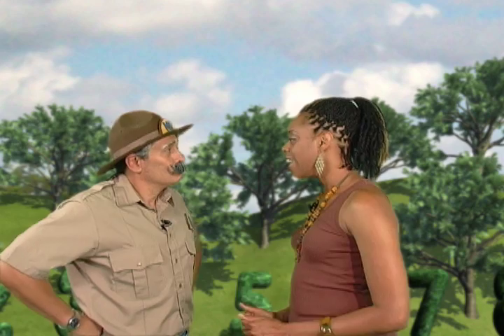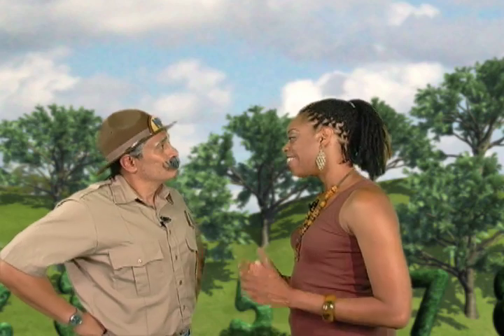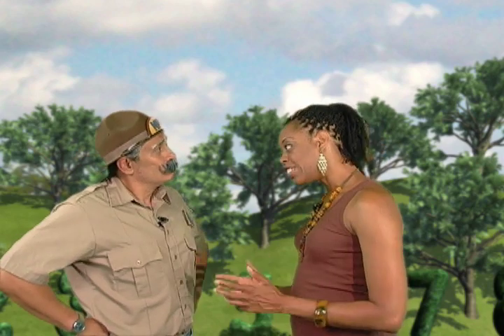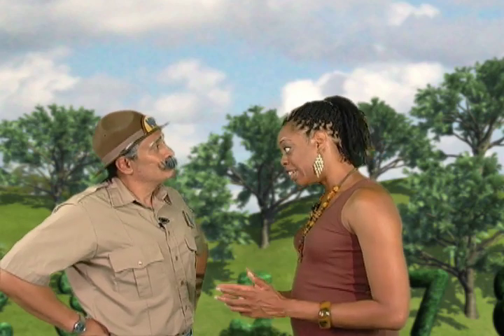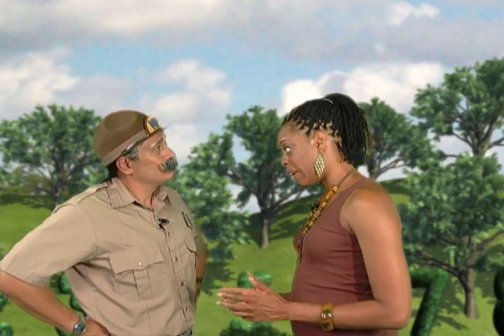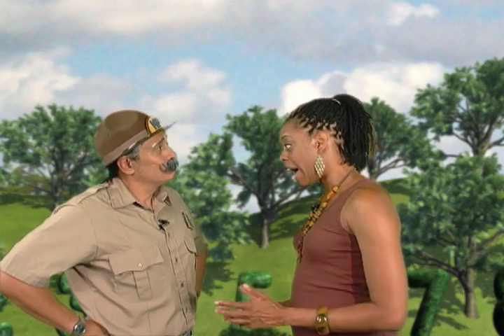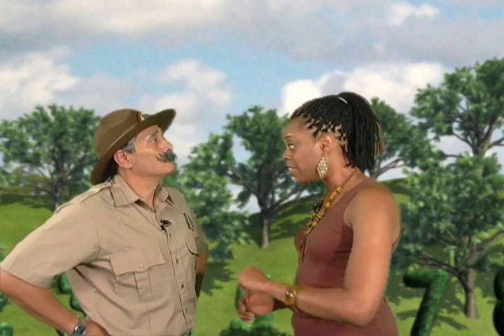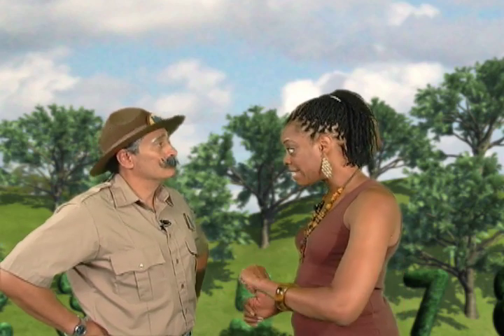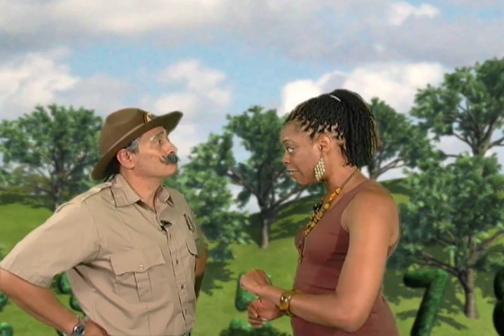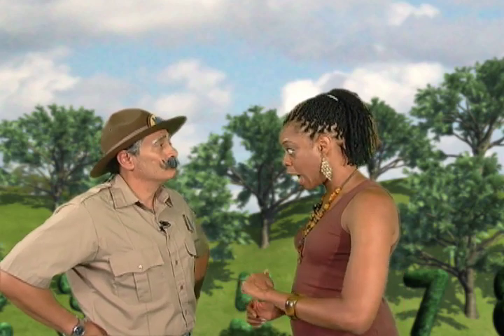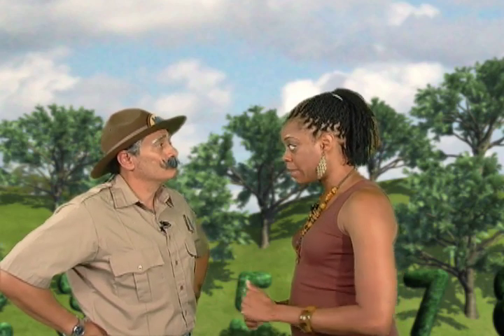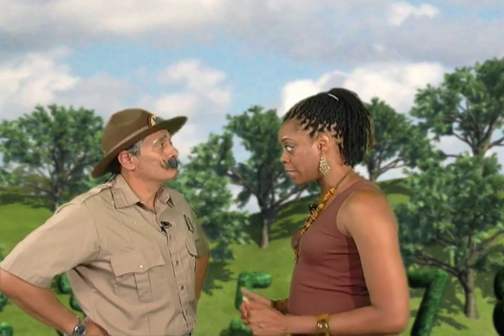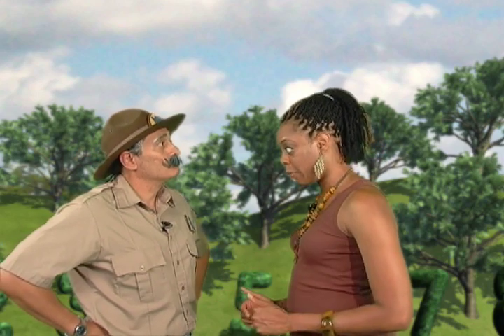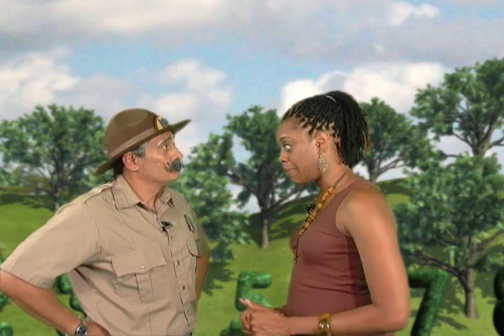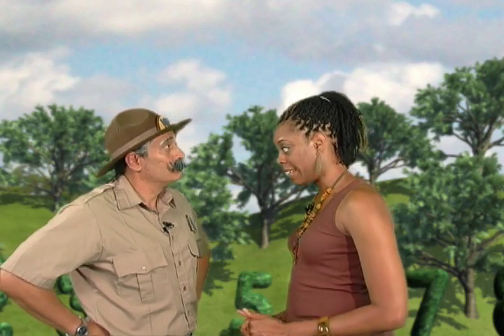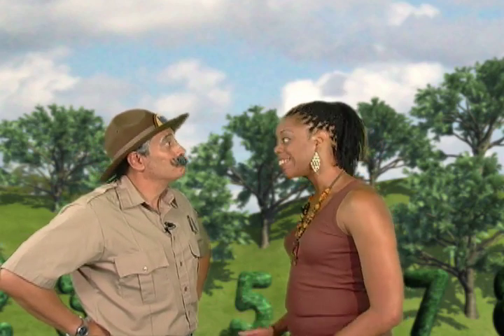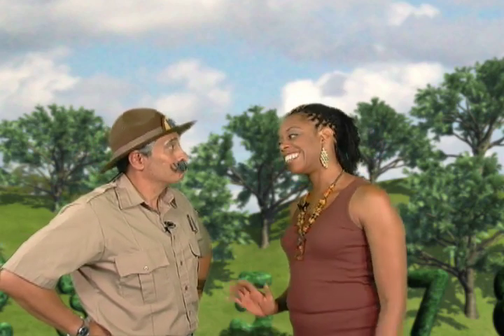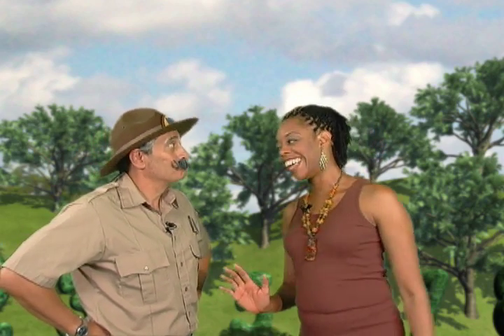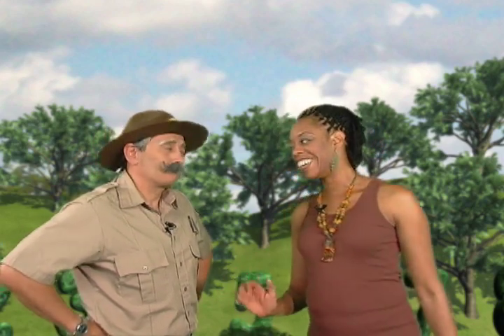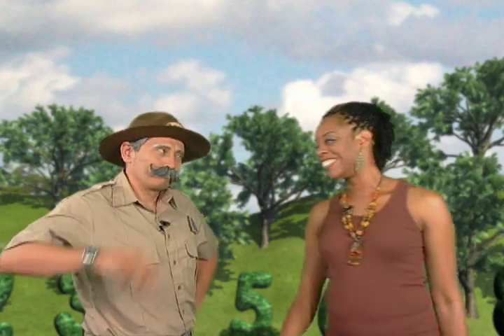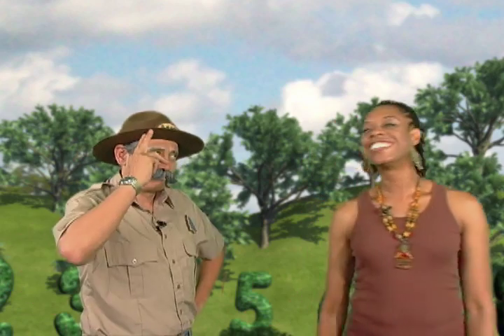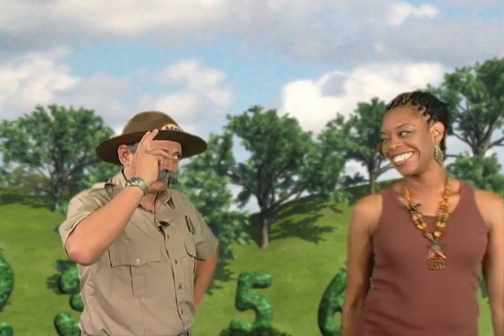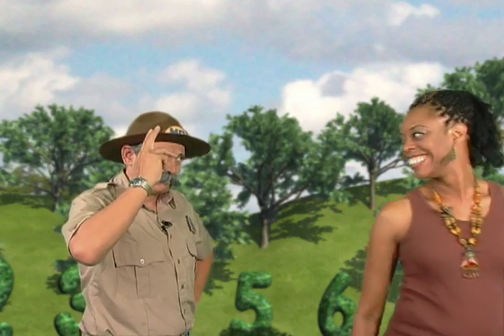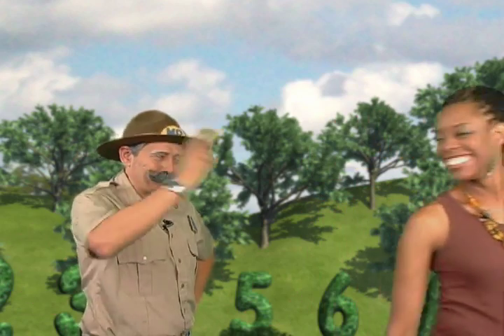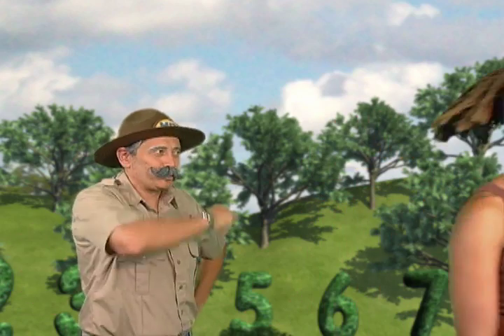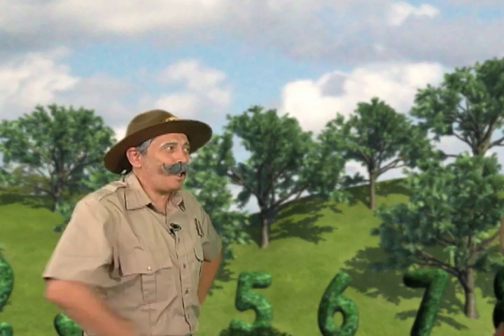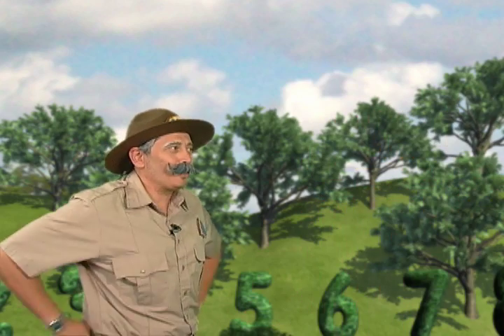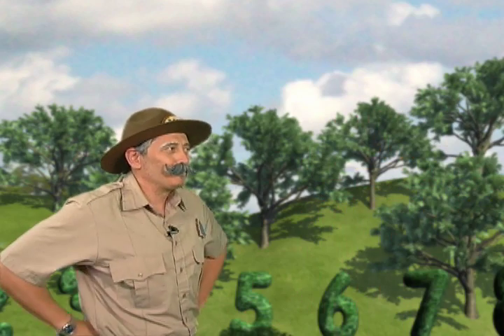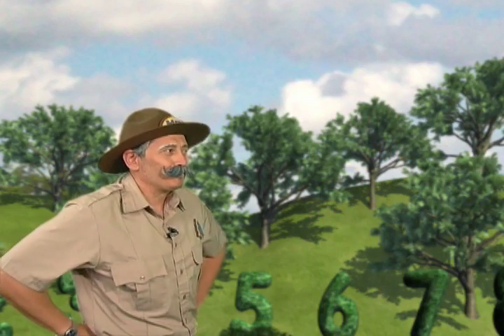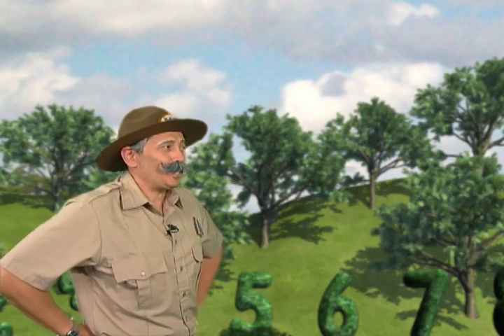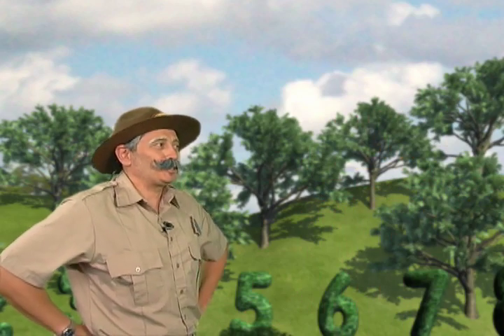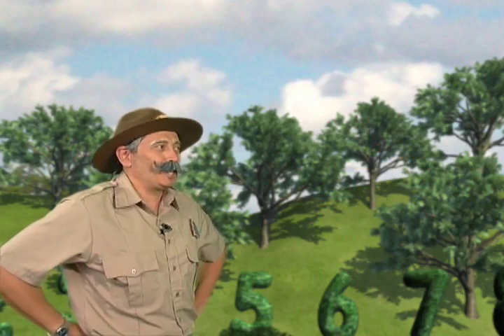Thanks, Ranger Riff! I have just enough time to mix my green paint. See you later! So long! Good luck to you!